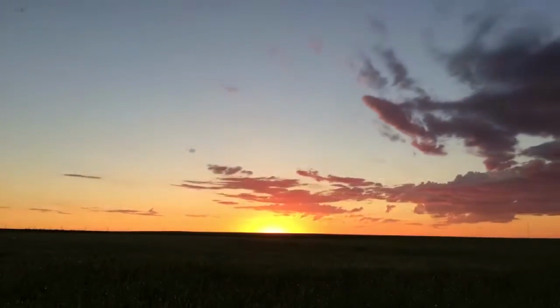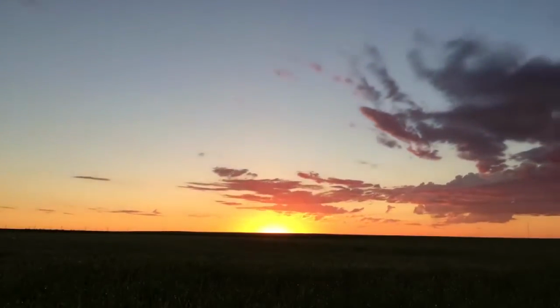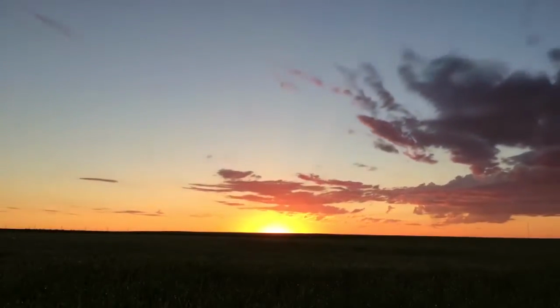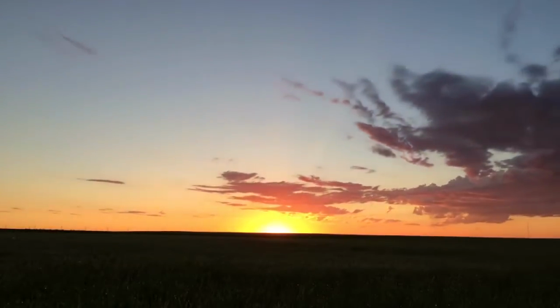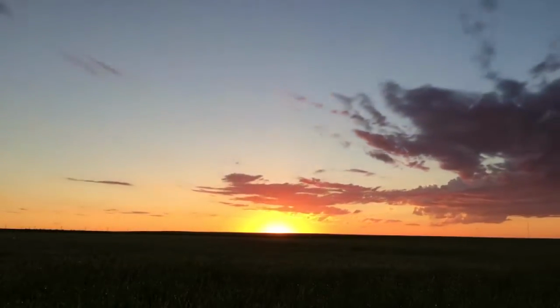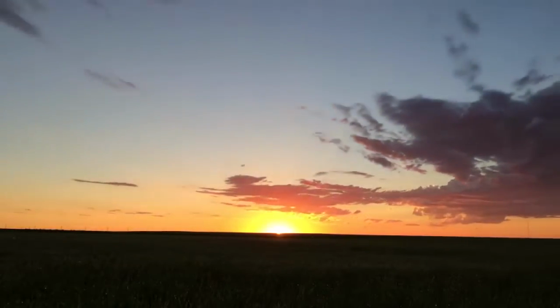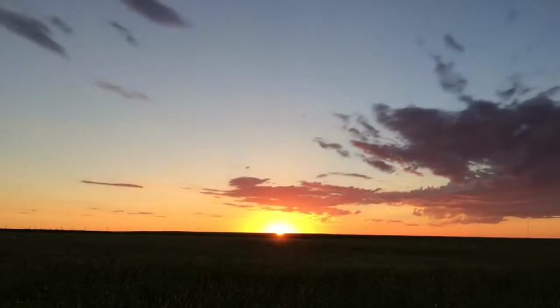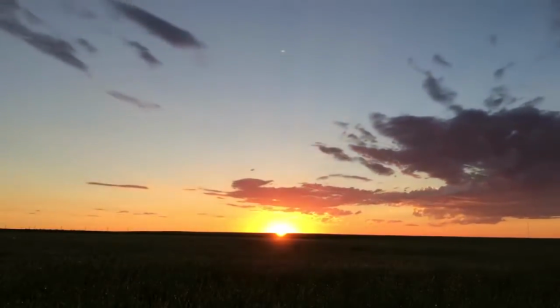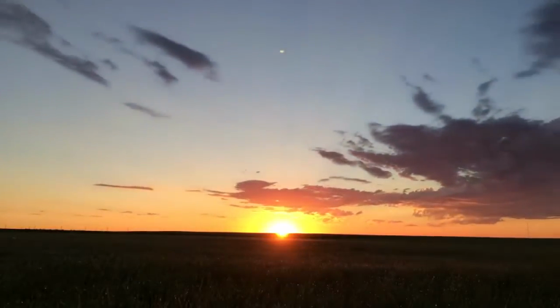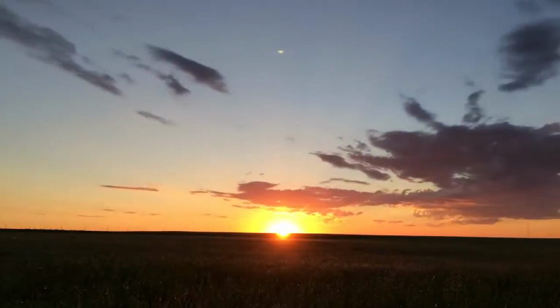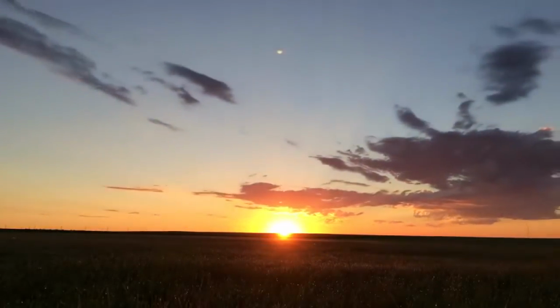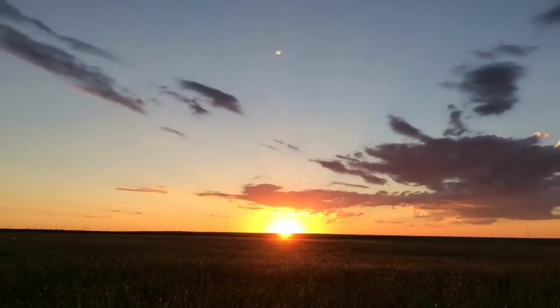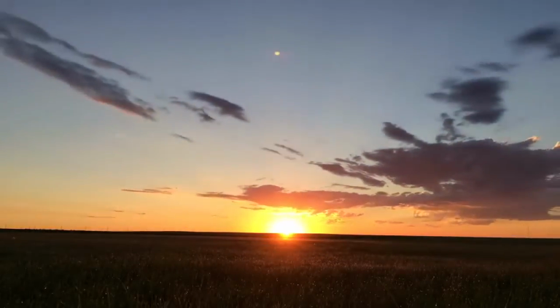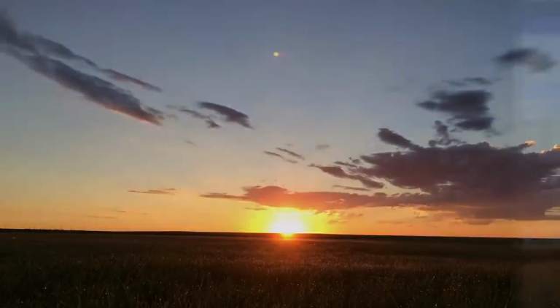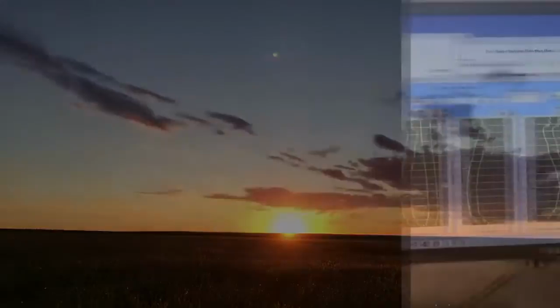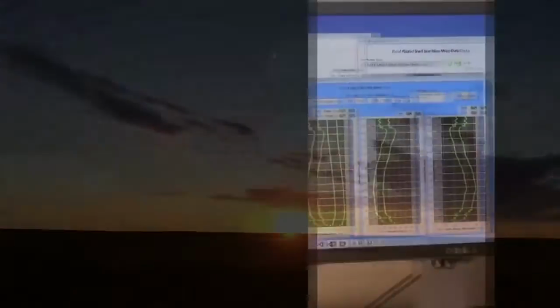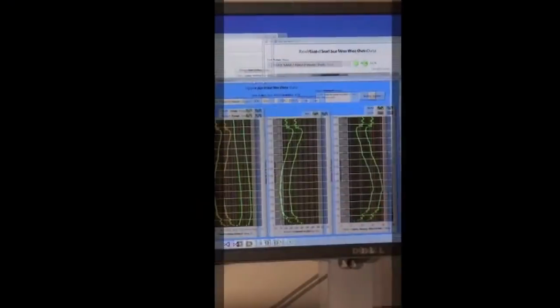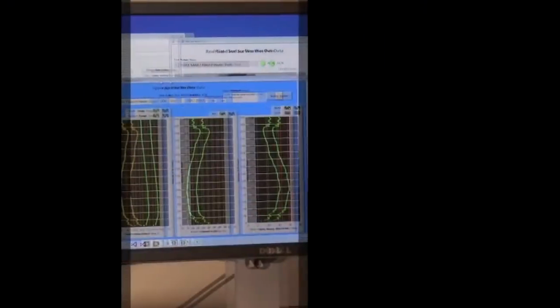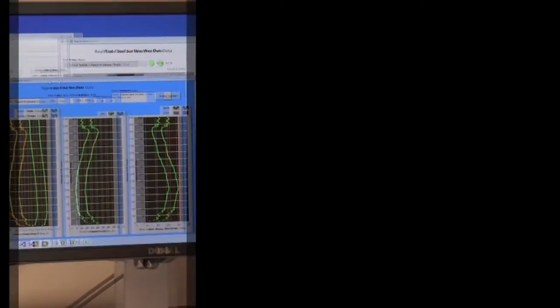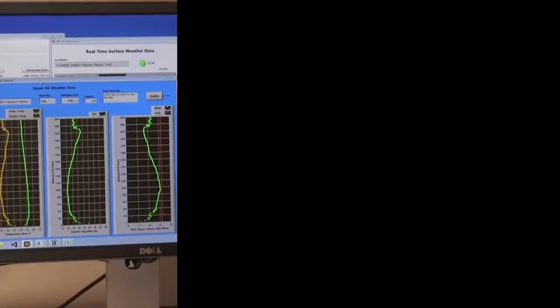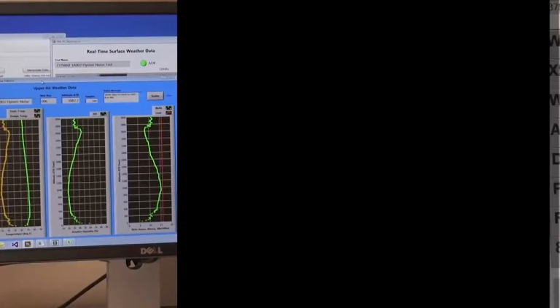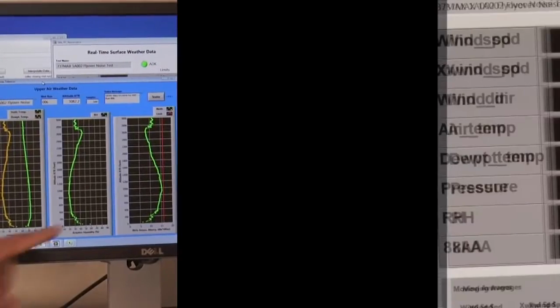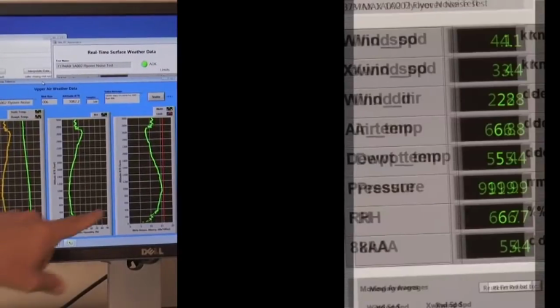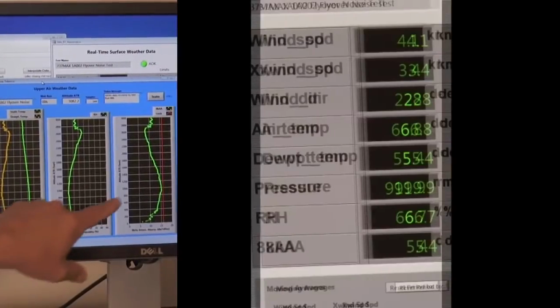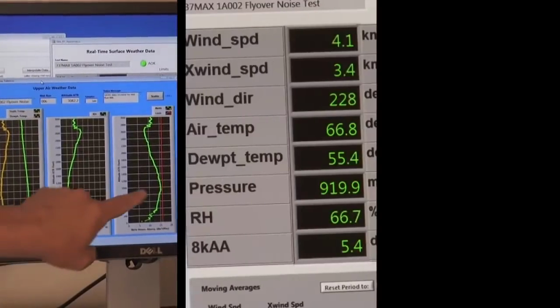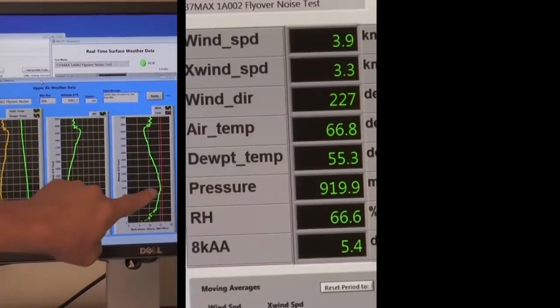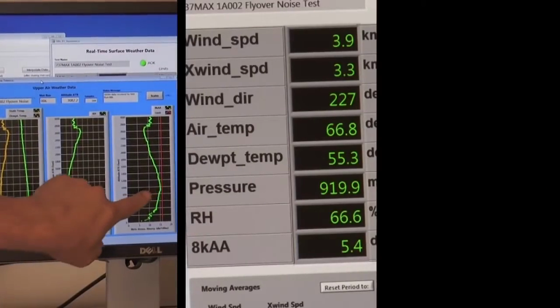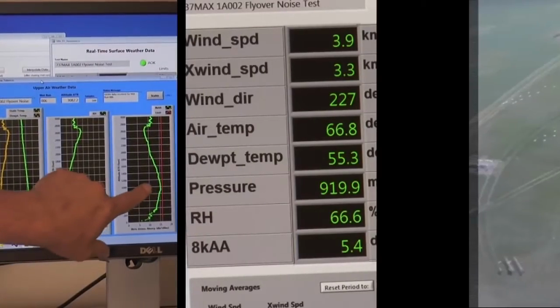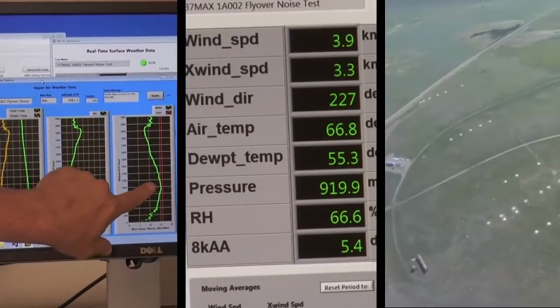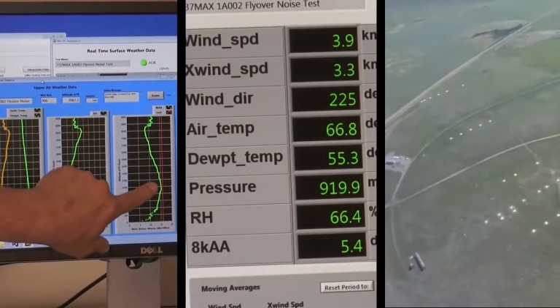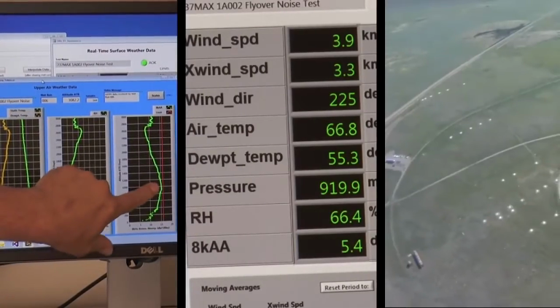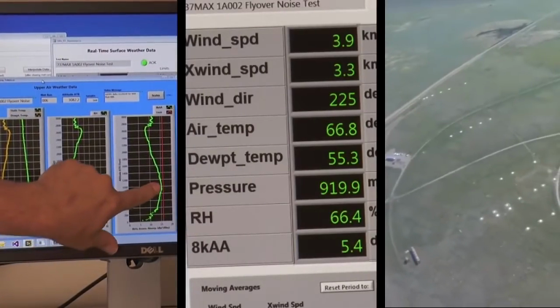On test day, everything must be perfect, including atmospheric pressure, temperature, and ground conditions.